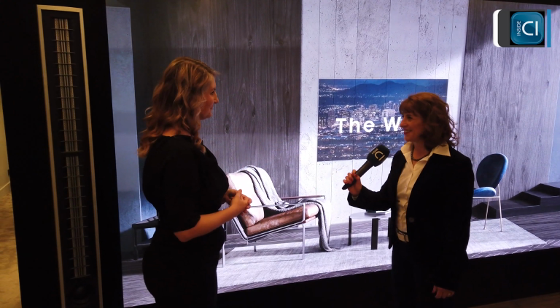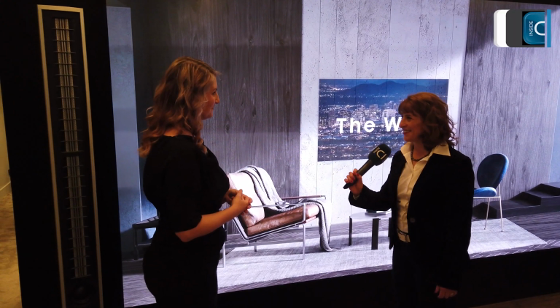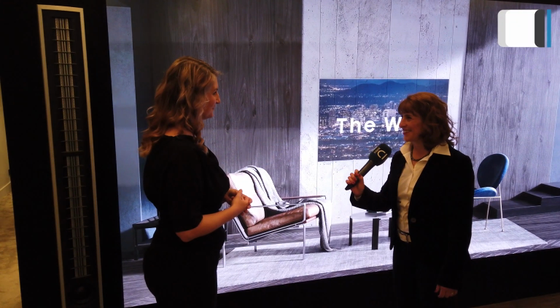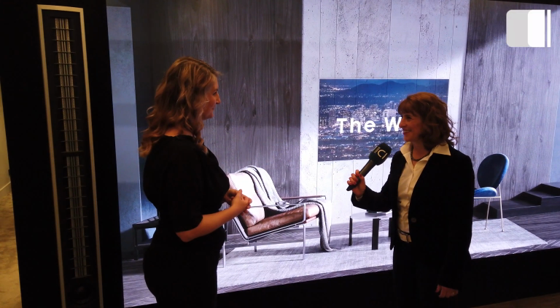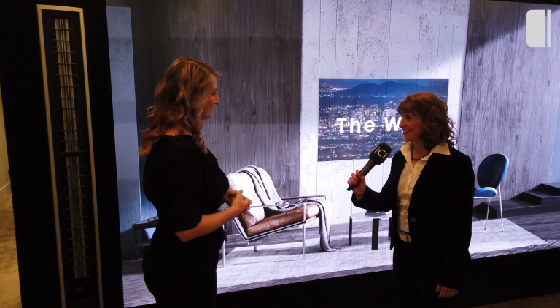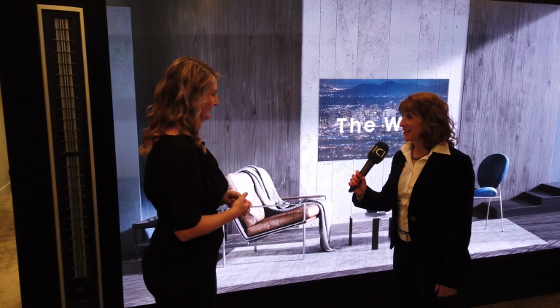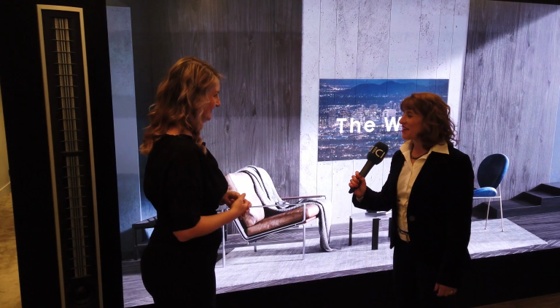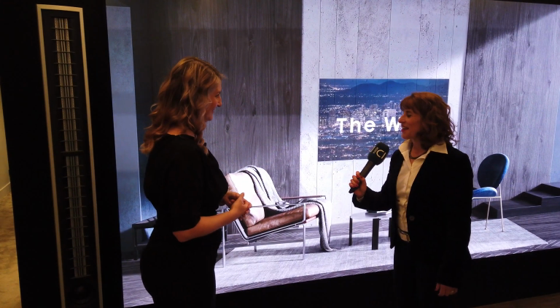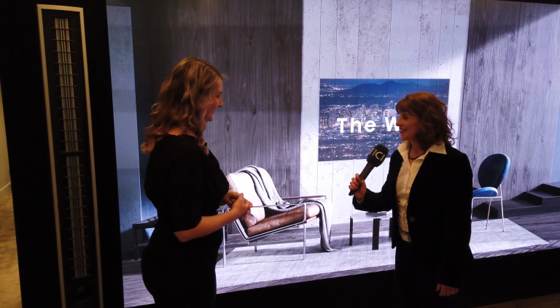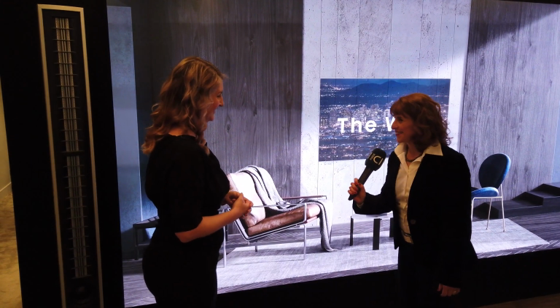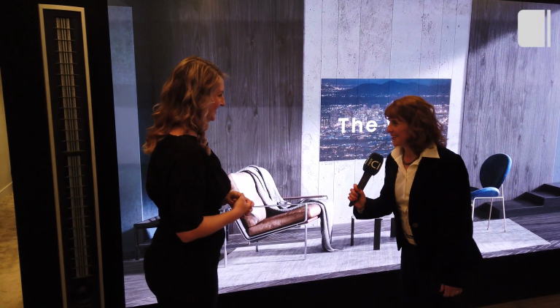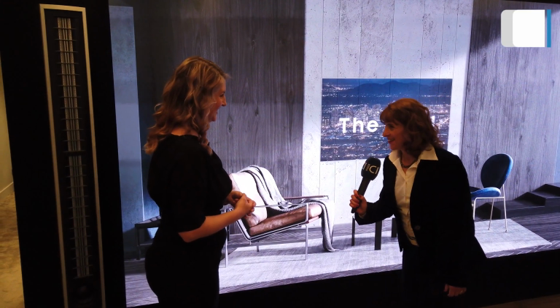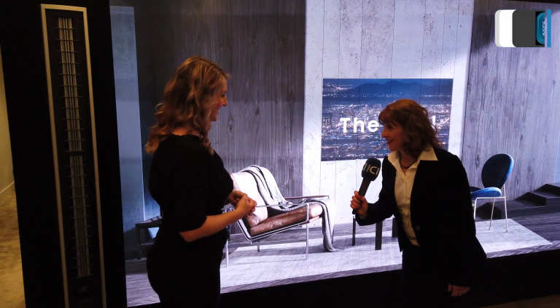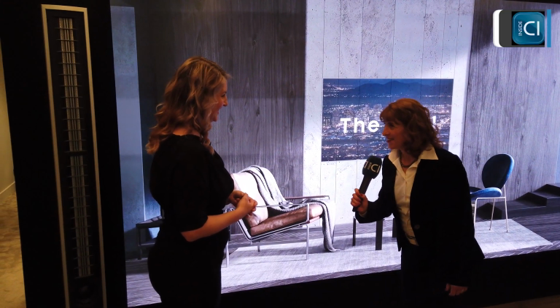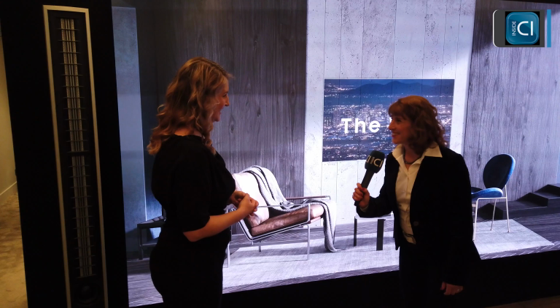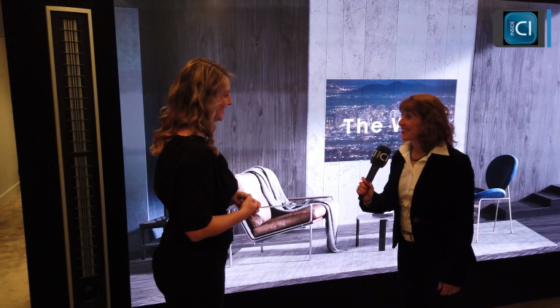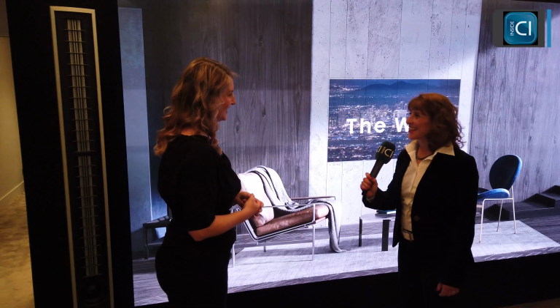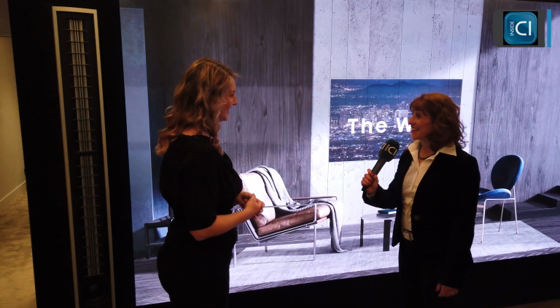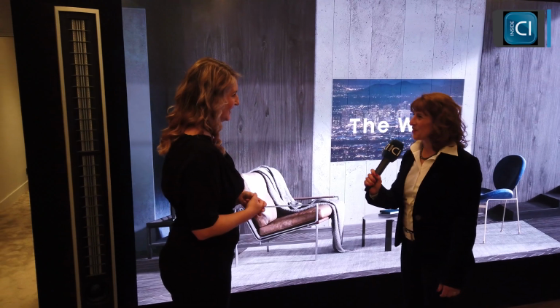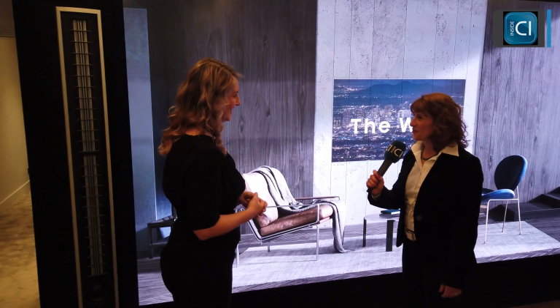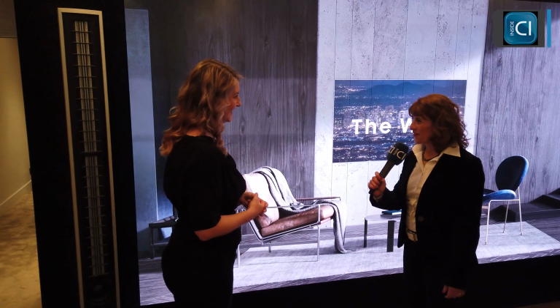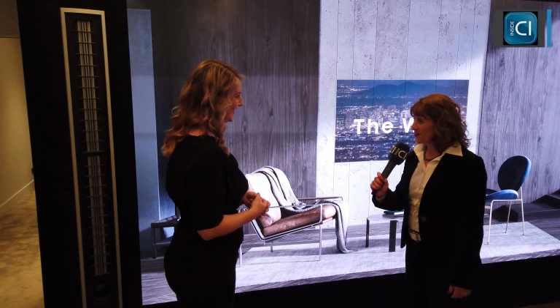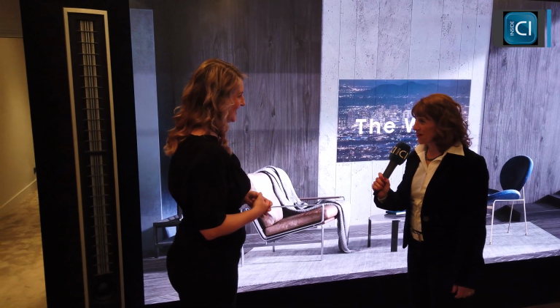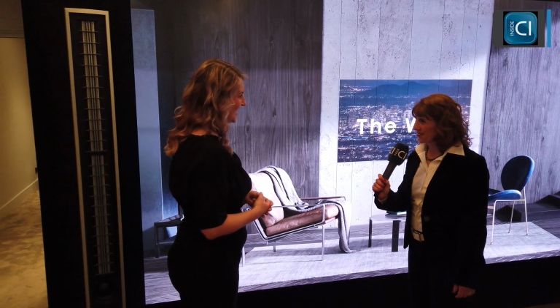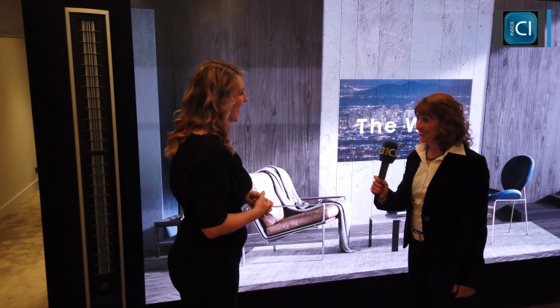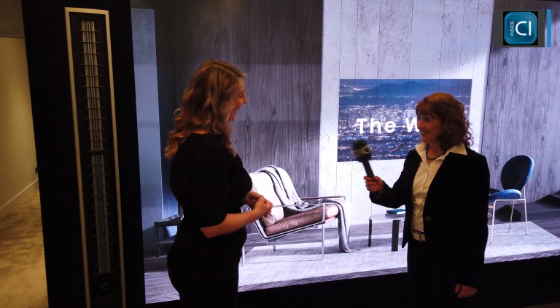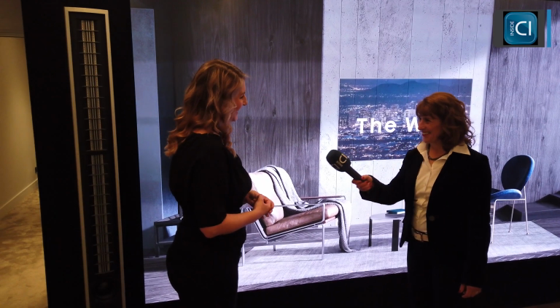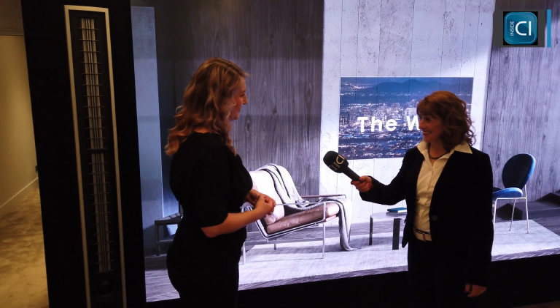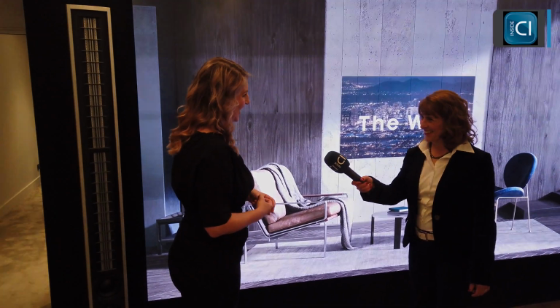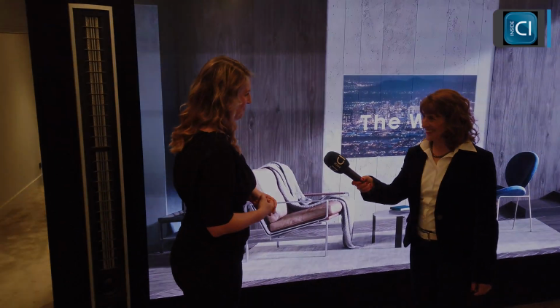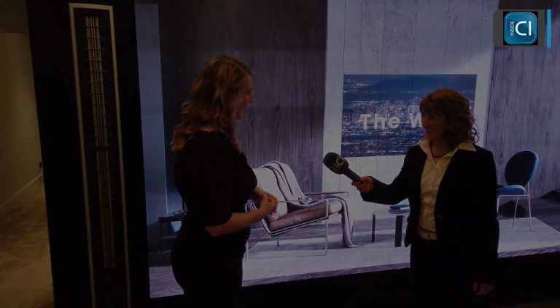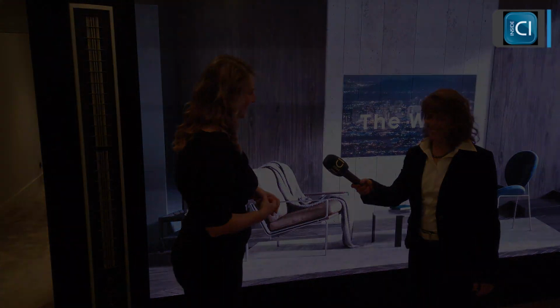Fantastic. Sarah Irish, thank you very much. Thank you for having me.